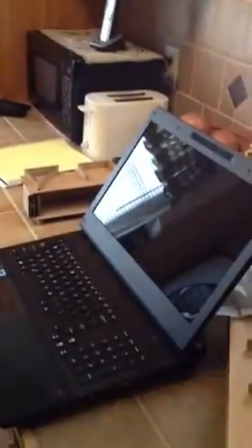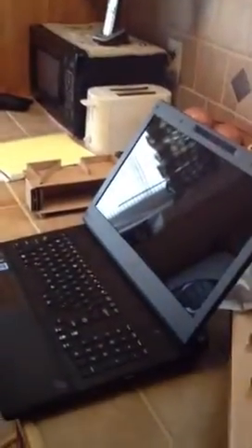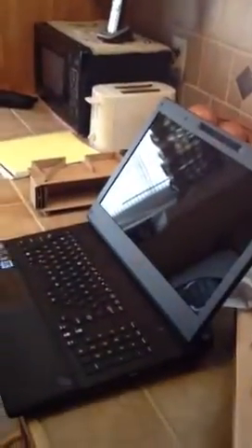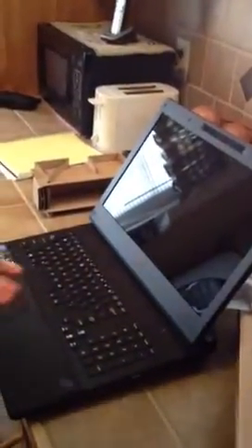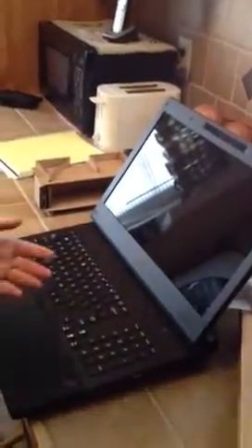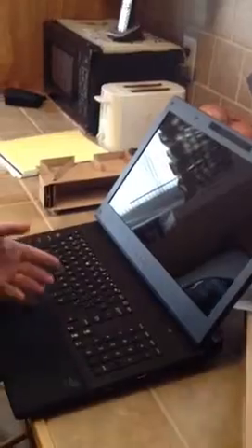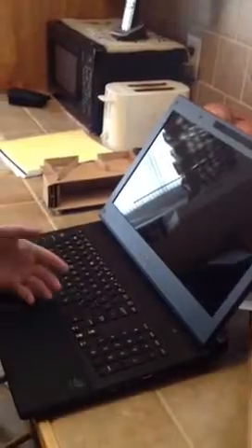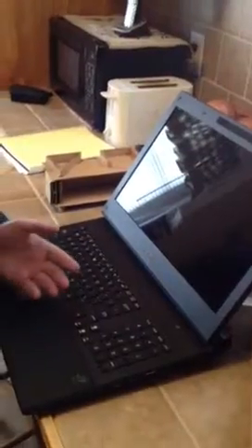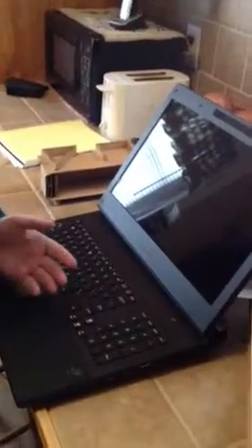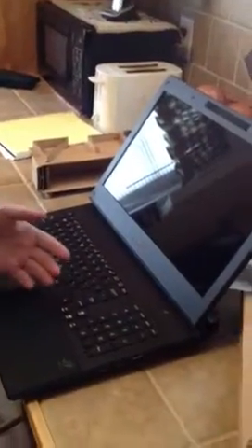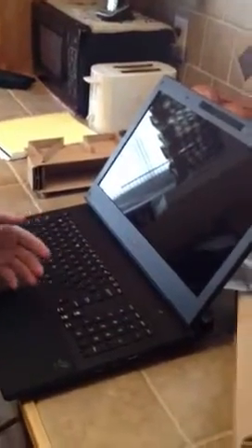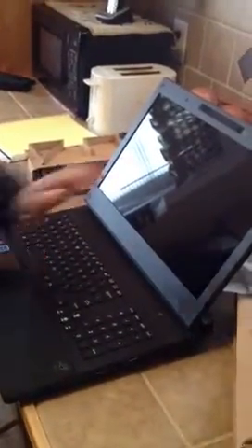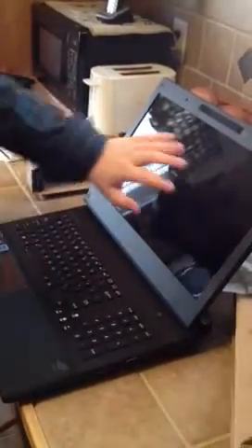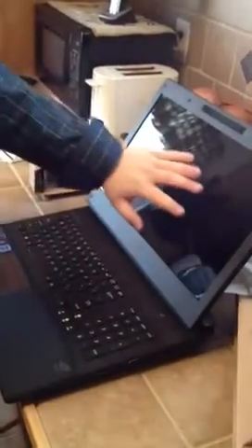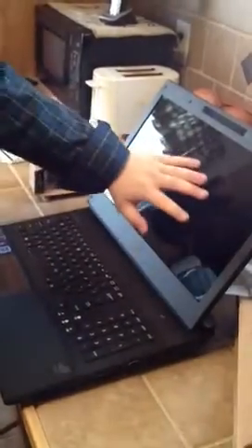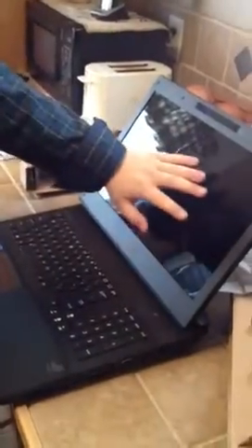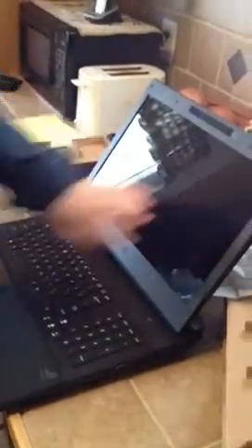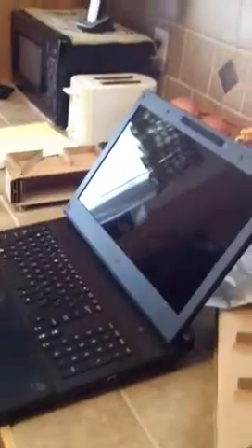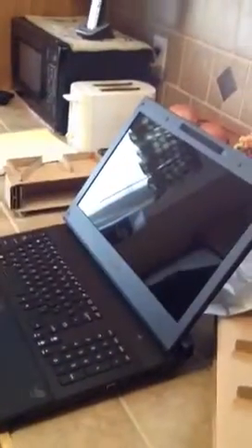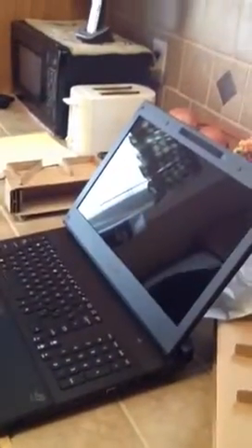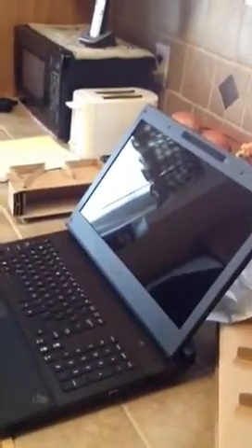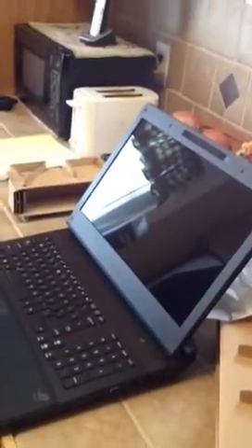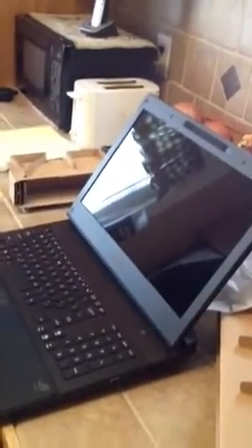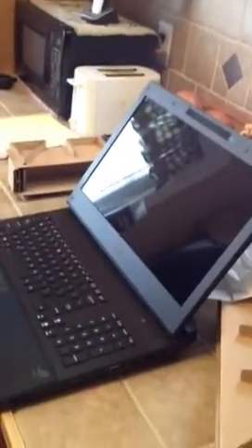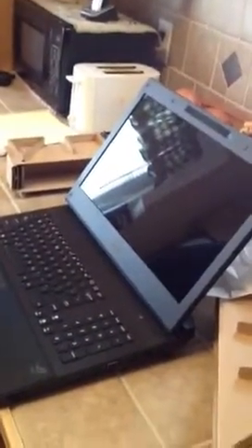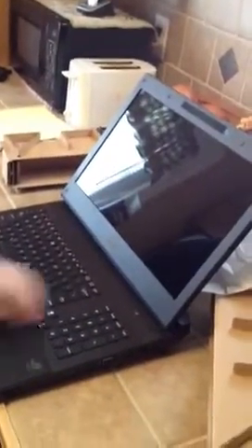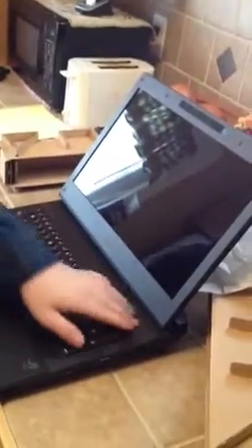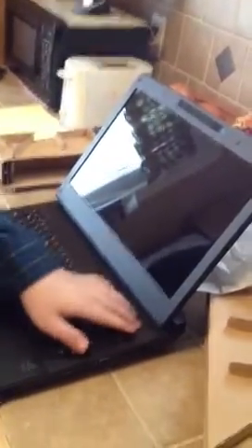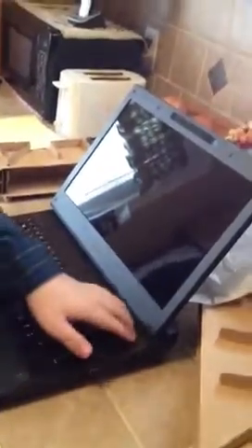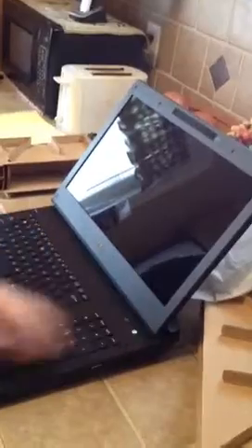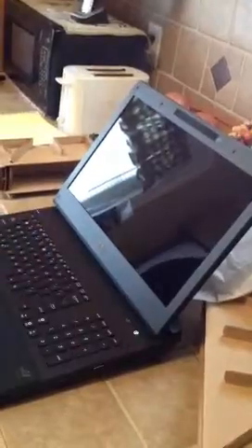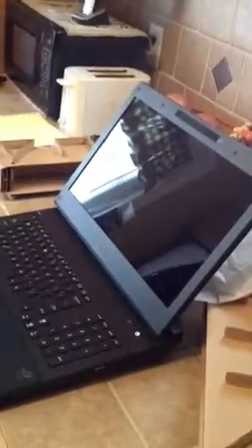The thing's massive — that's my hand next to it. First turn on.